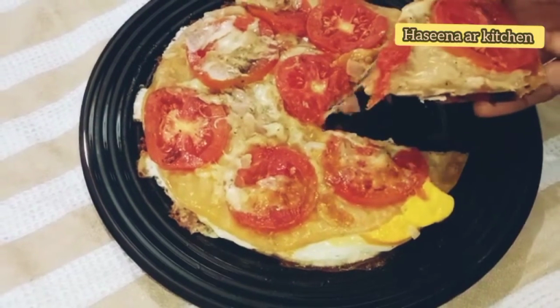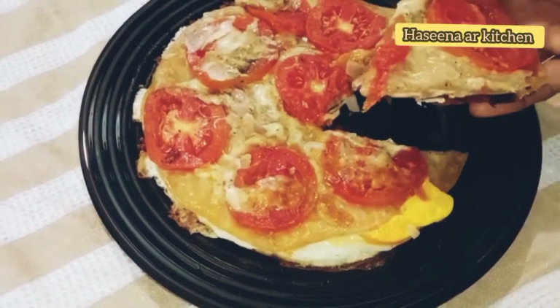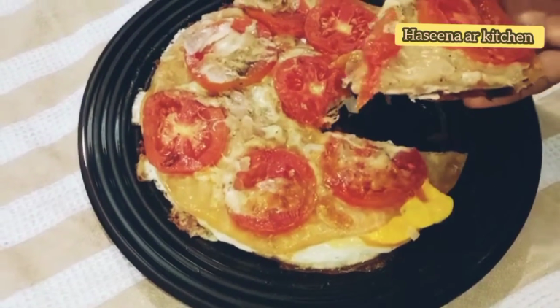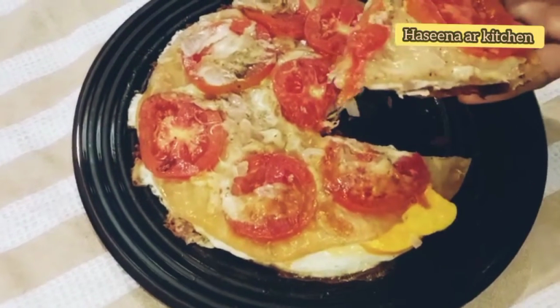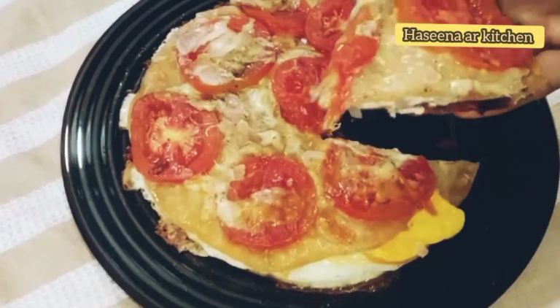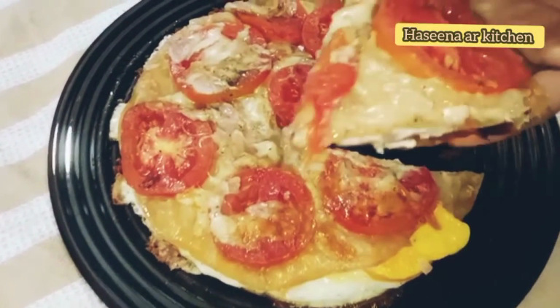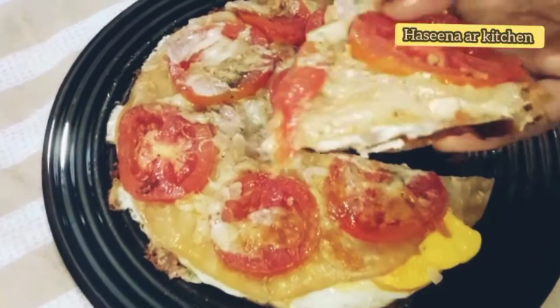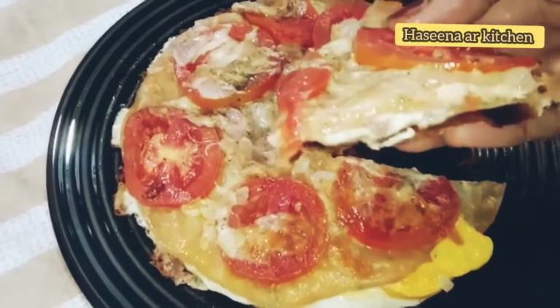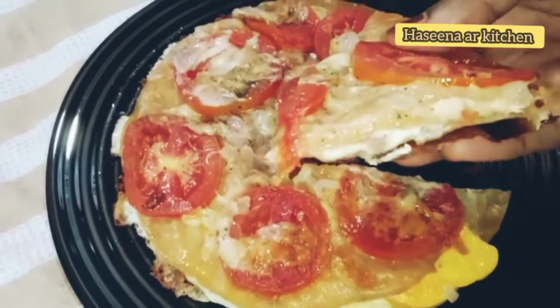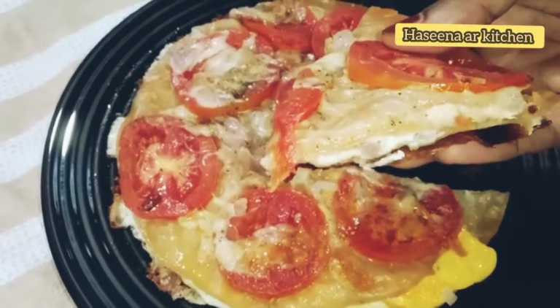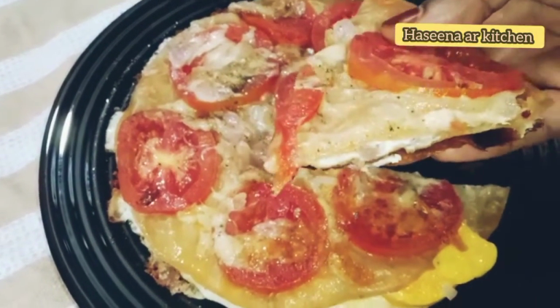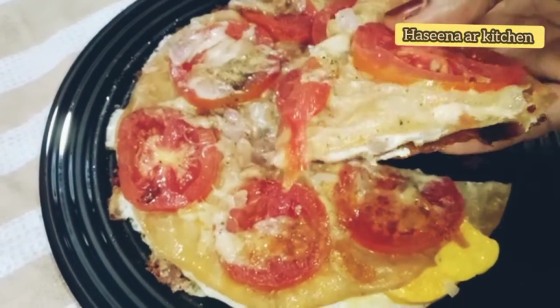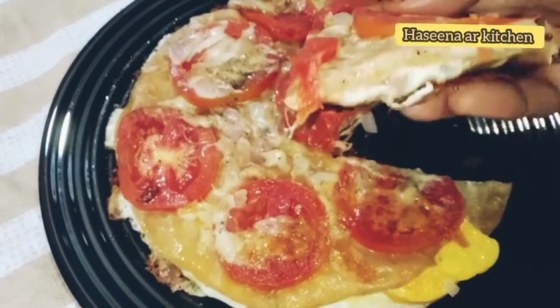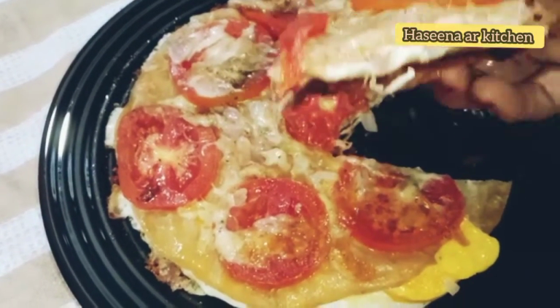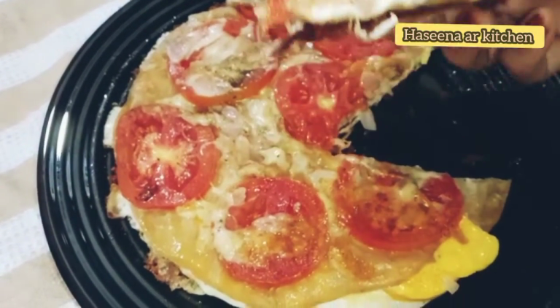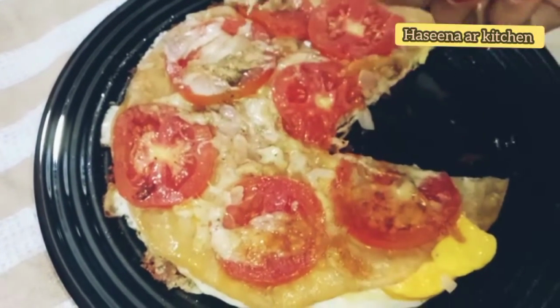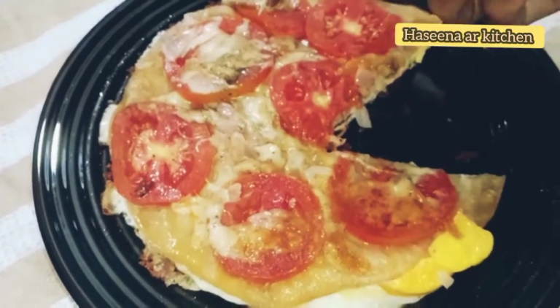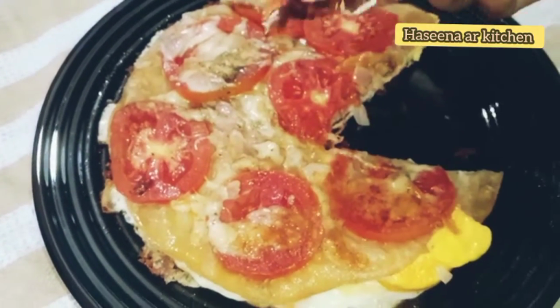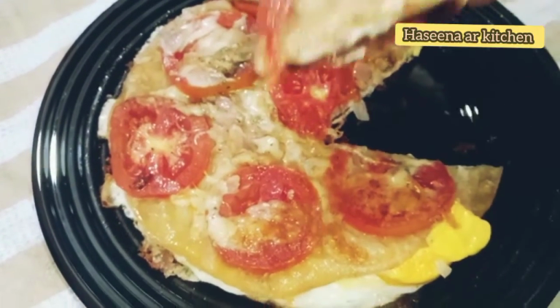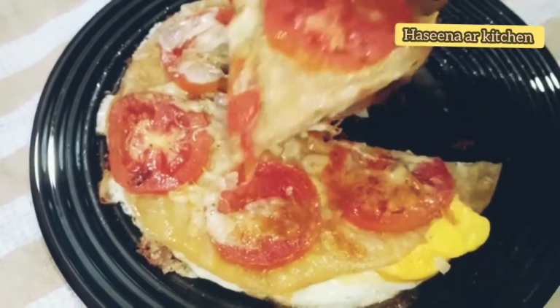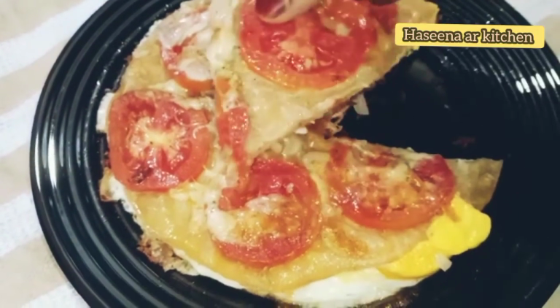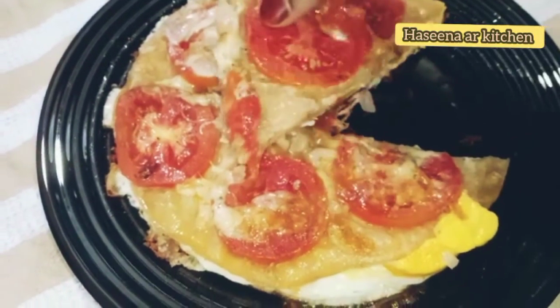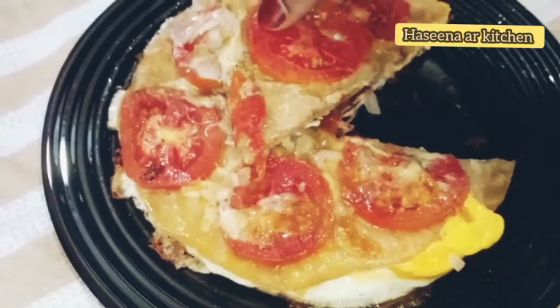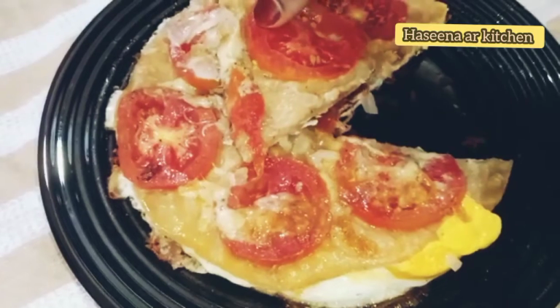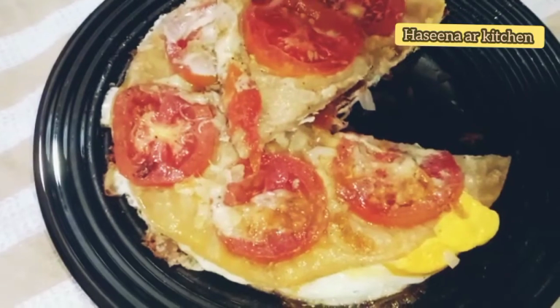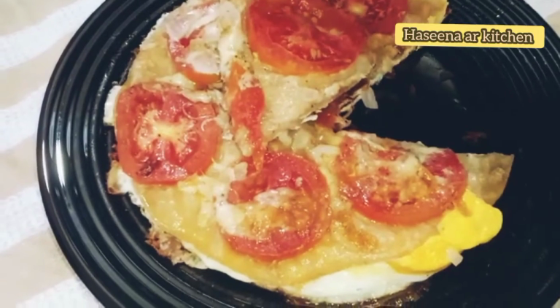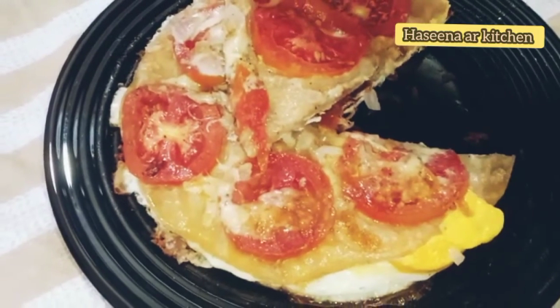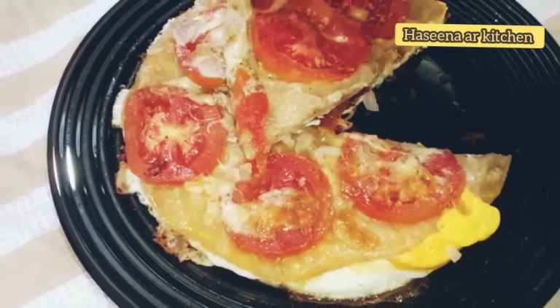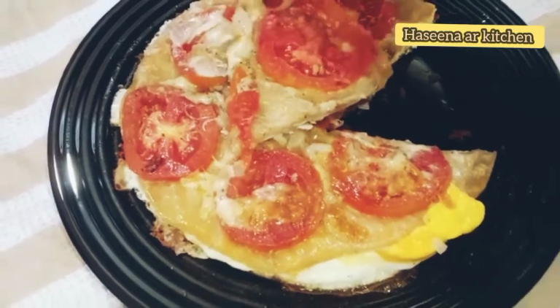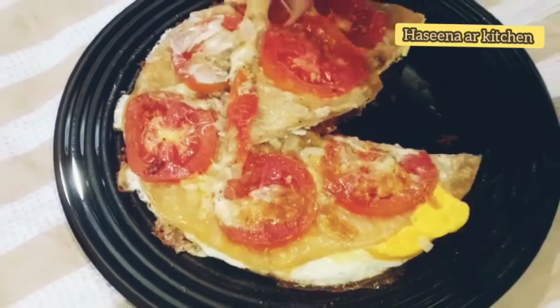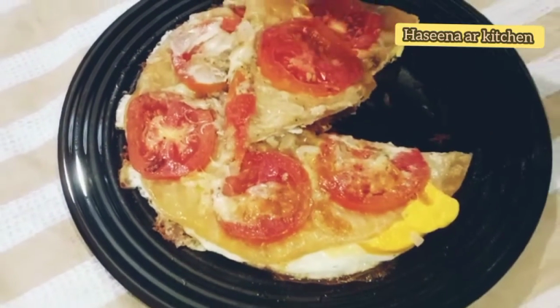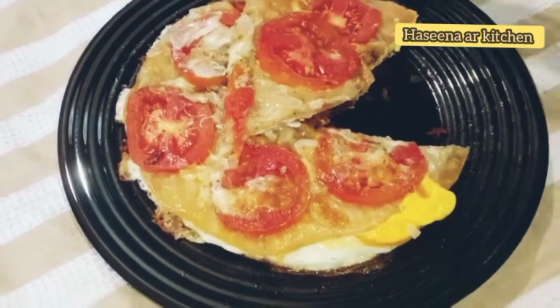I am ready with the 4 eggs. Thank you. As-salamu alaykum.